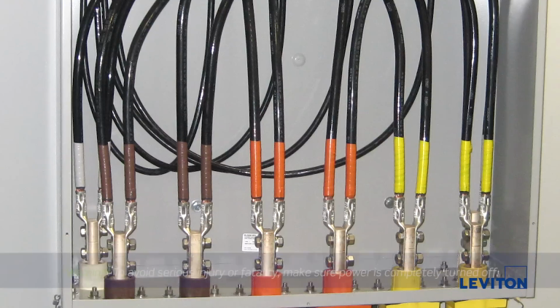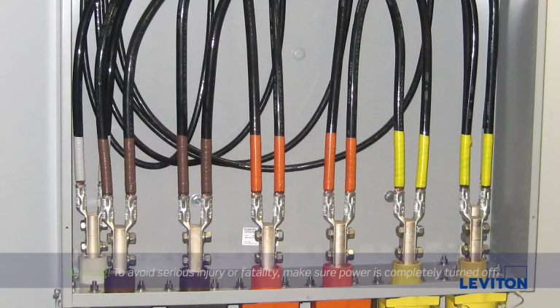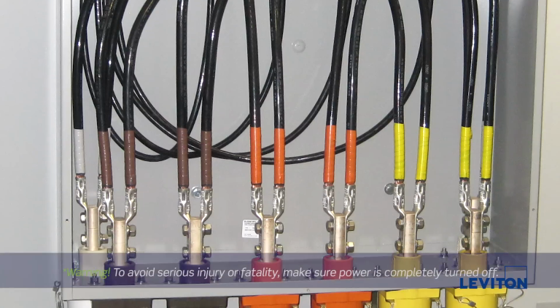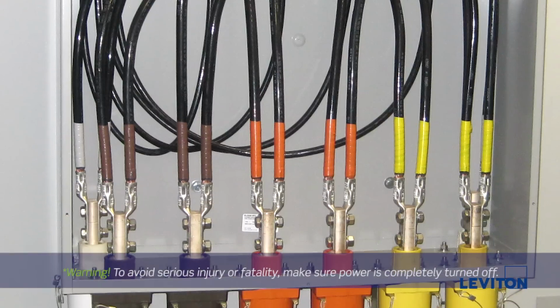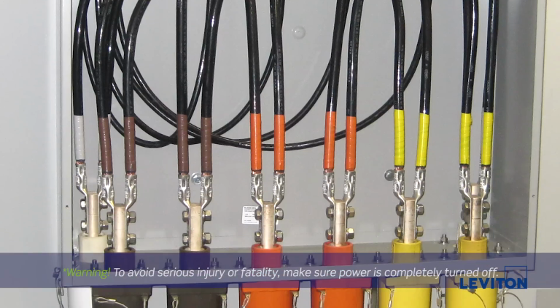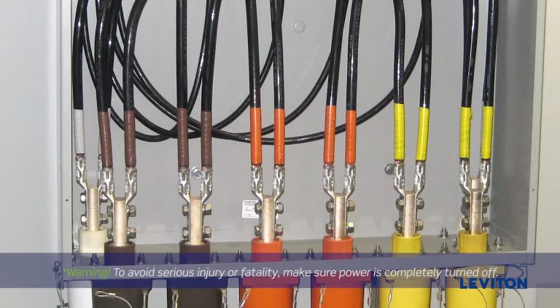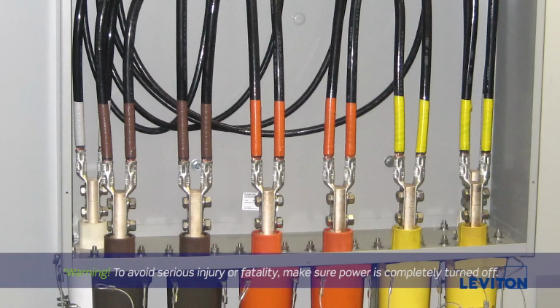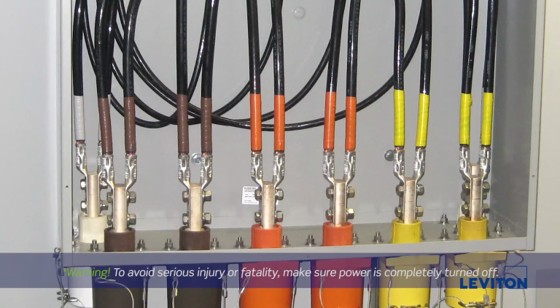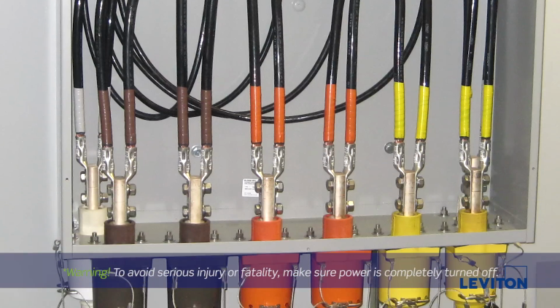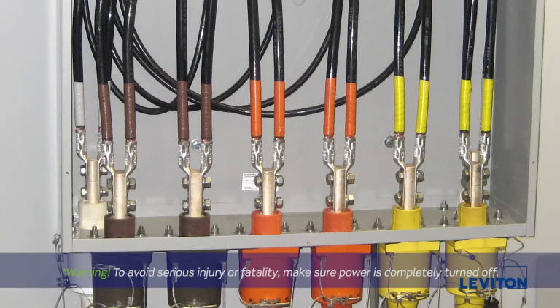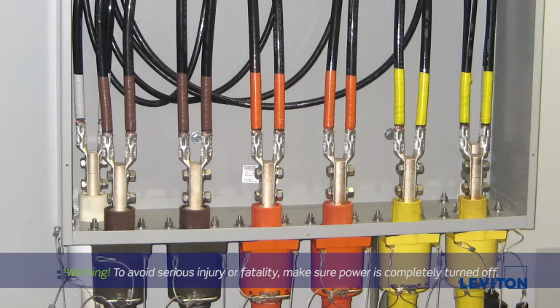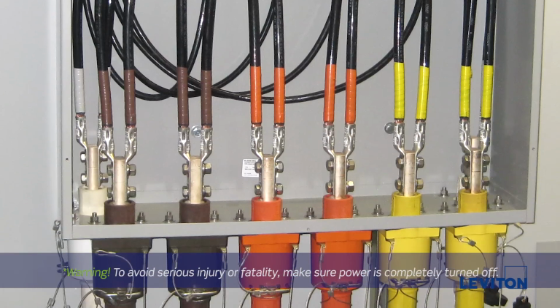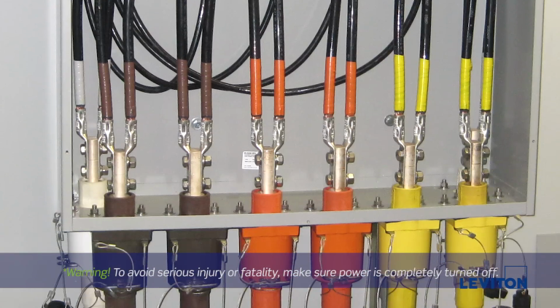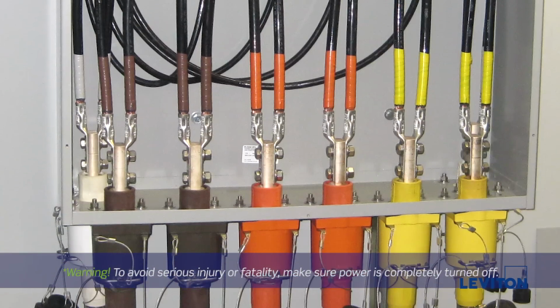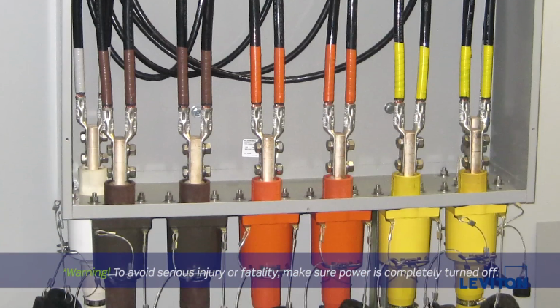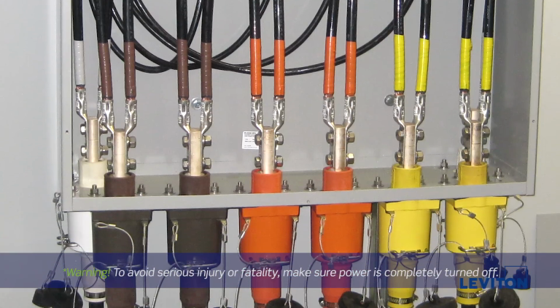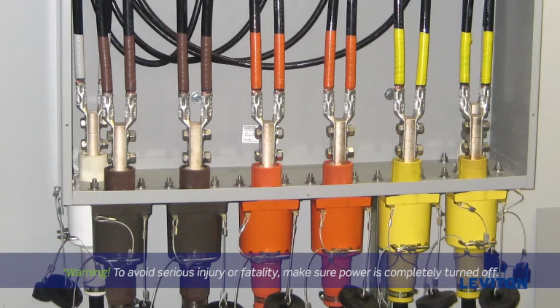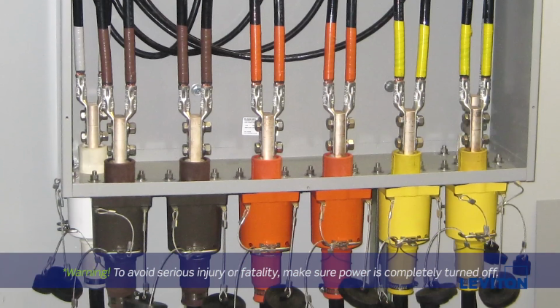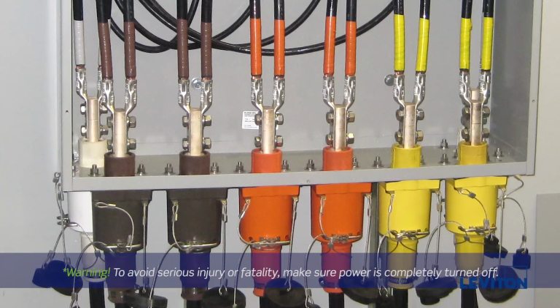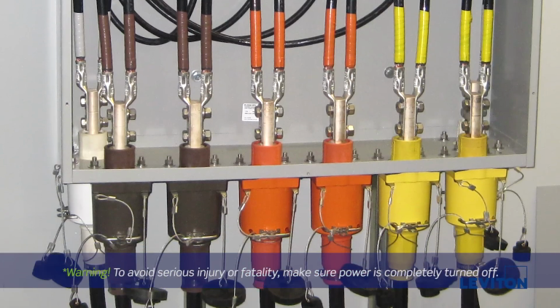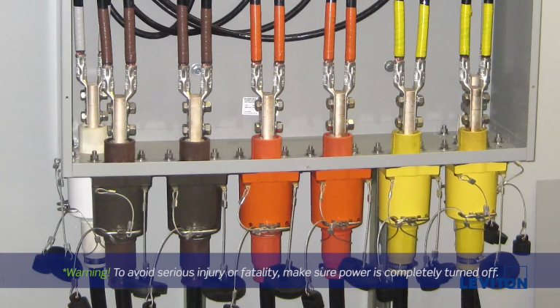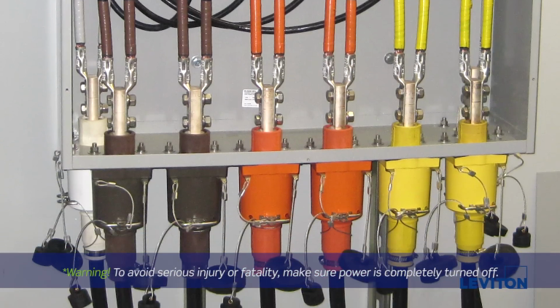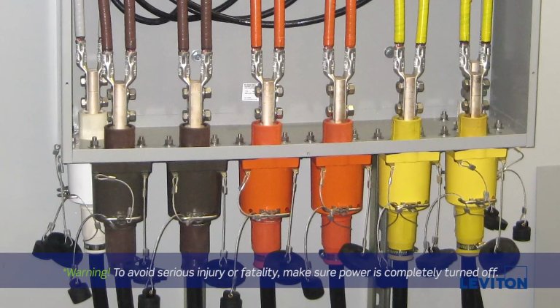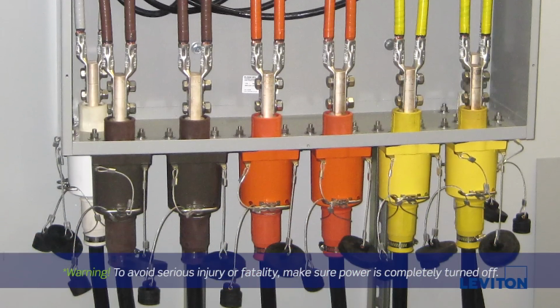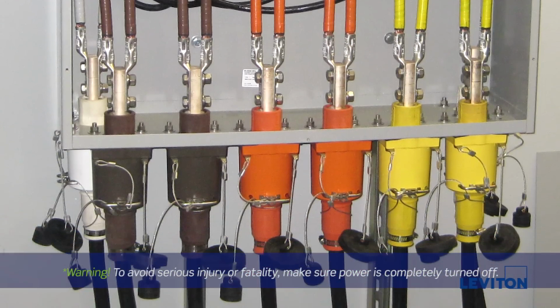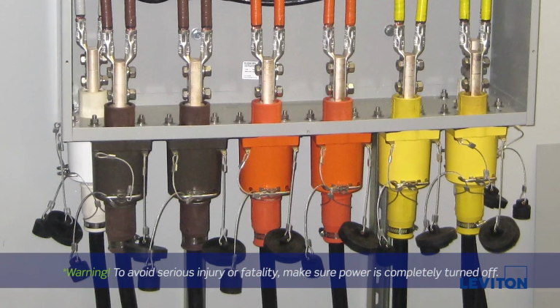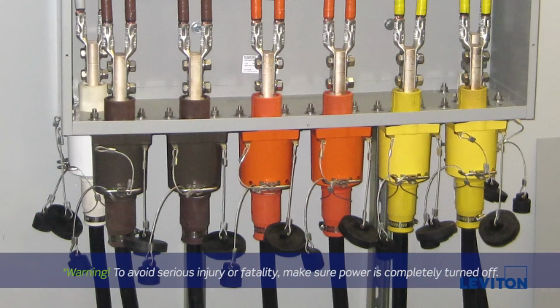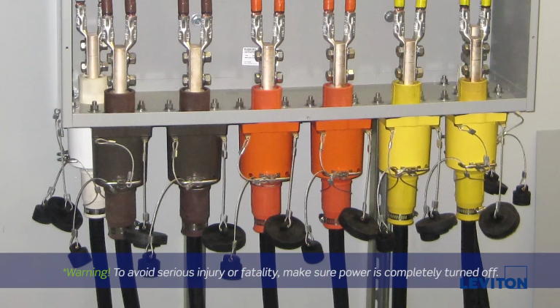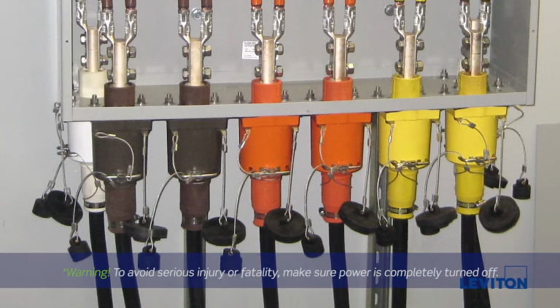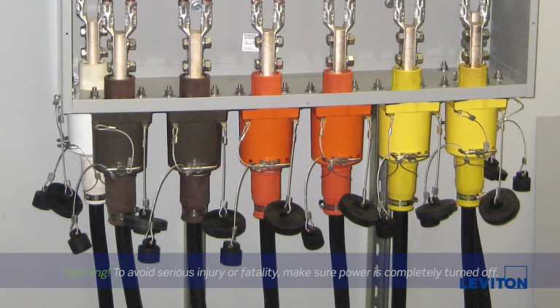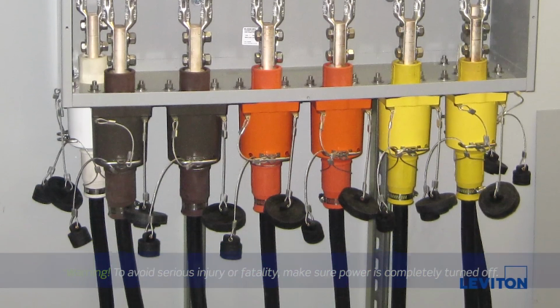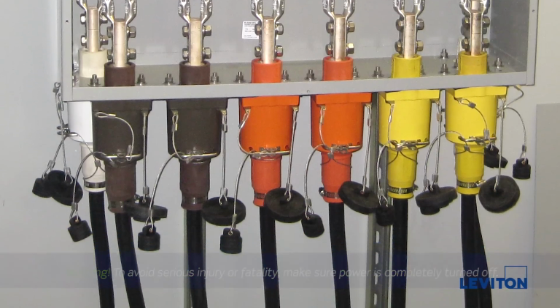If you are replacing an existing connector, ensure the cable is not connected to the power source.